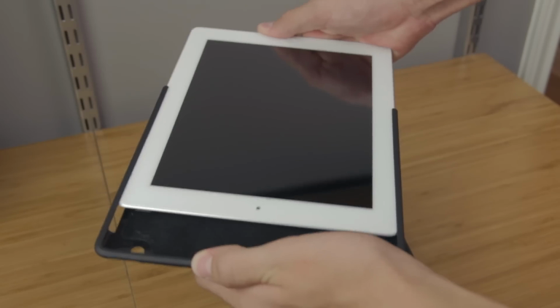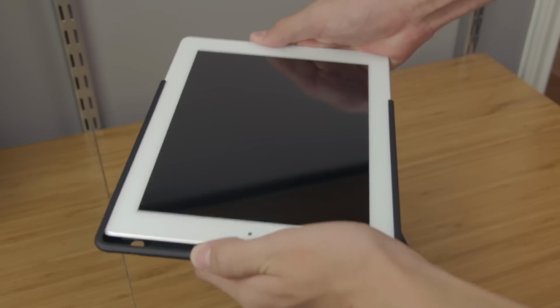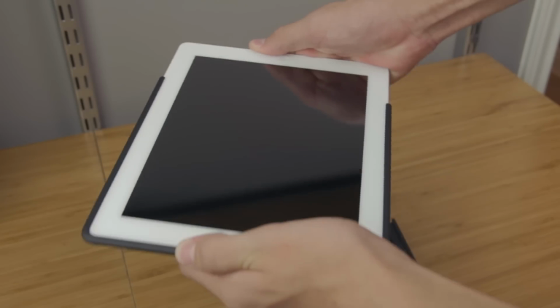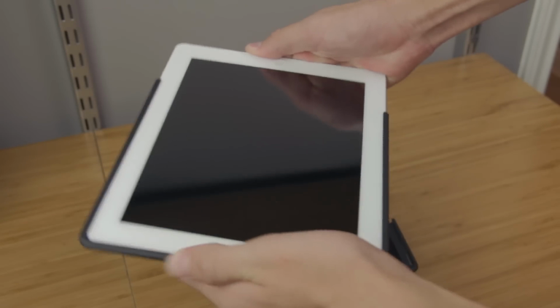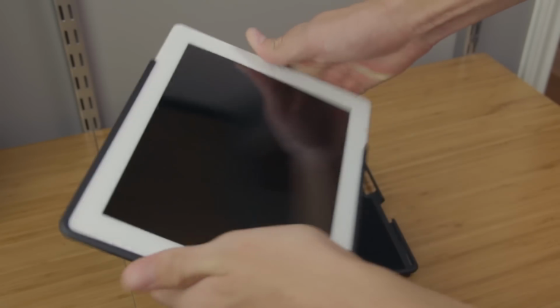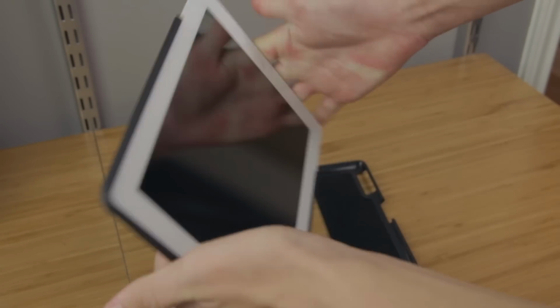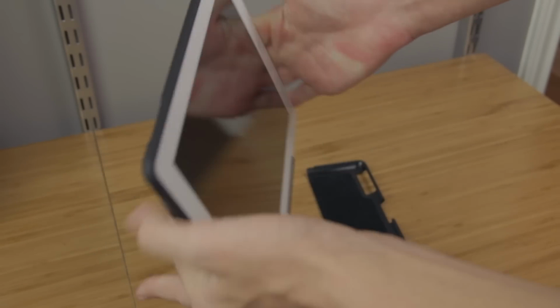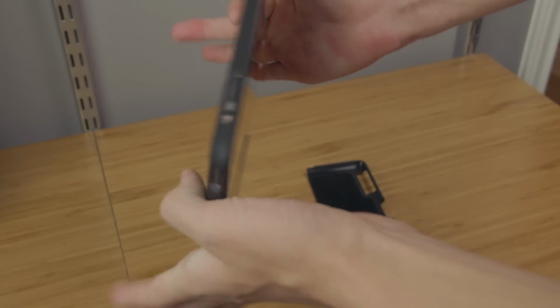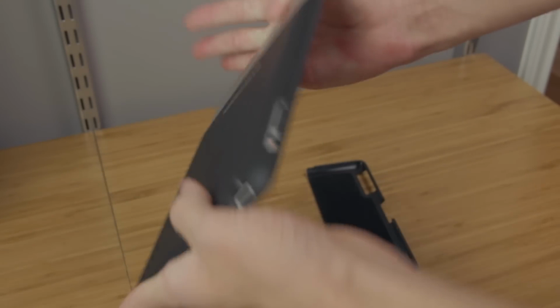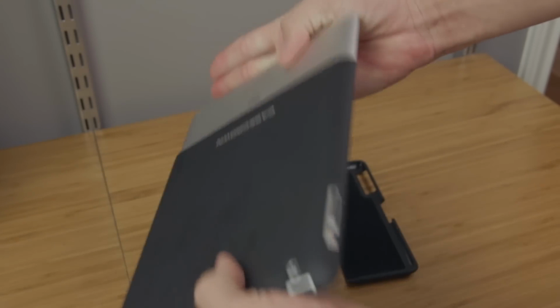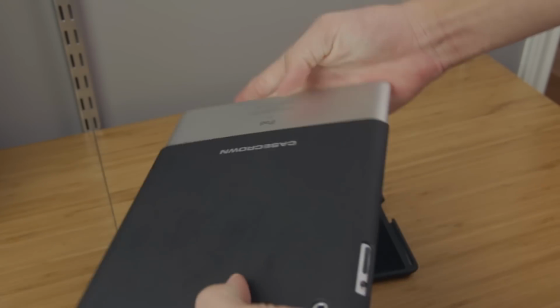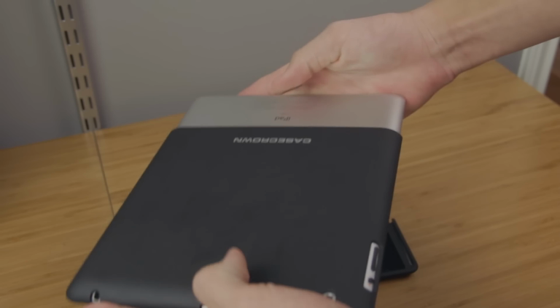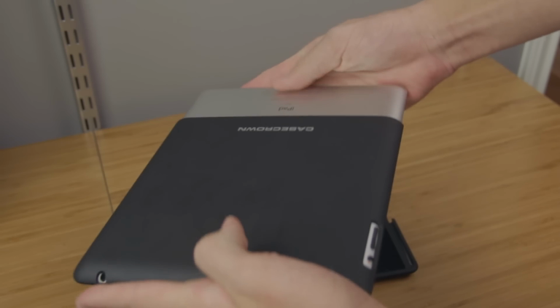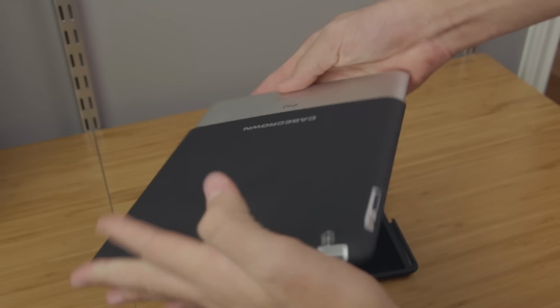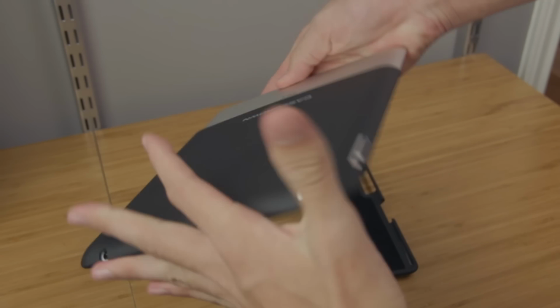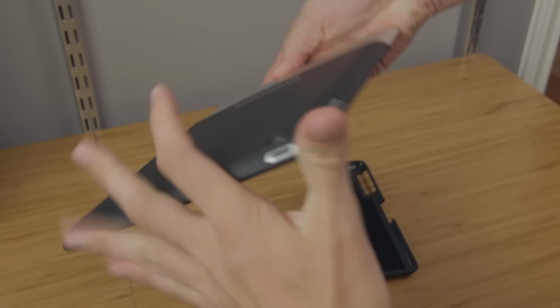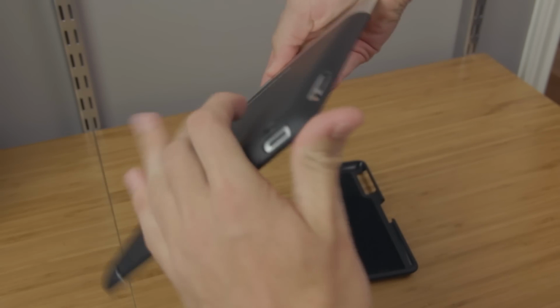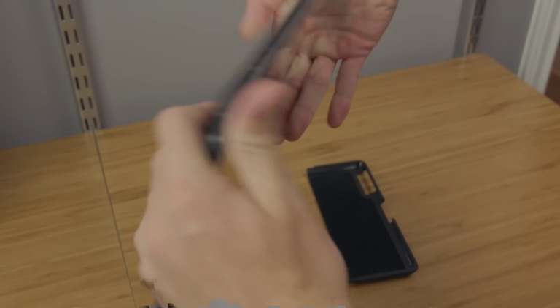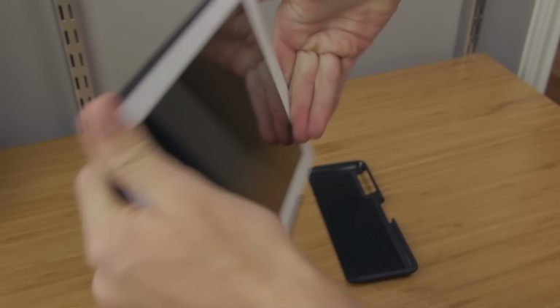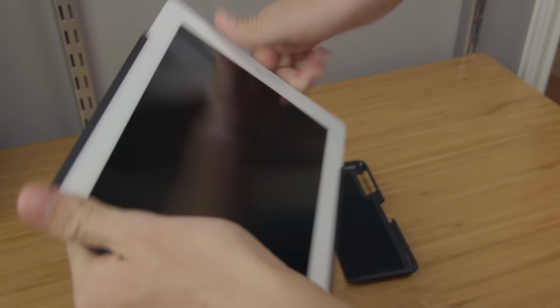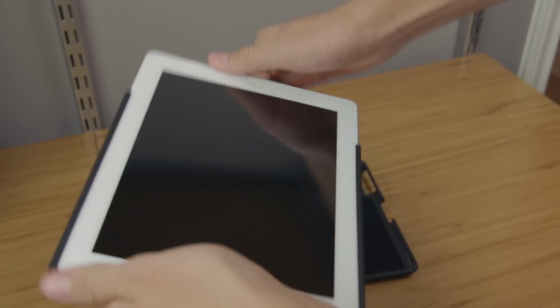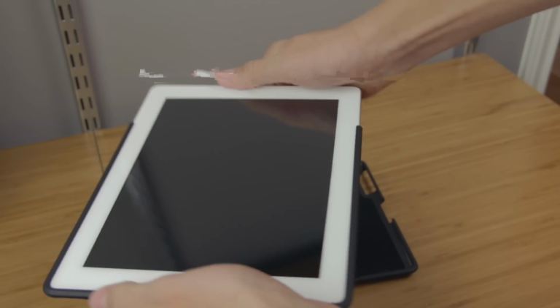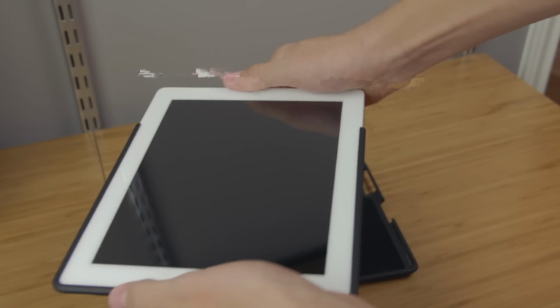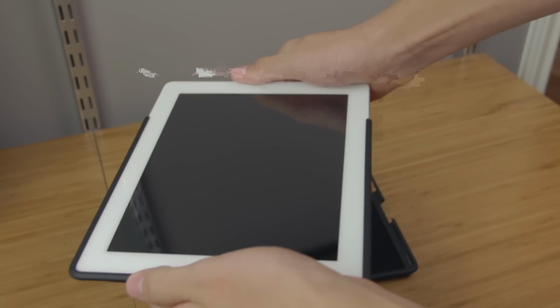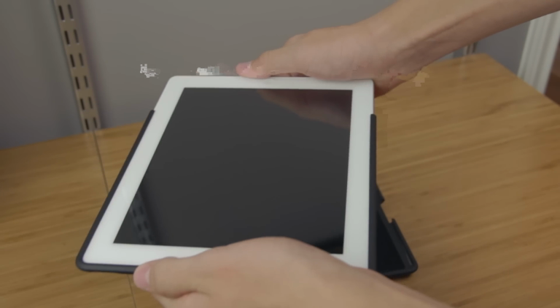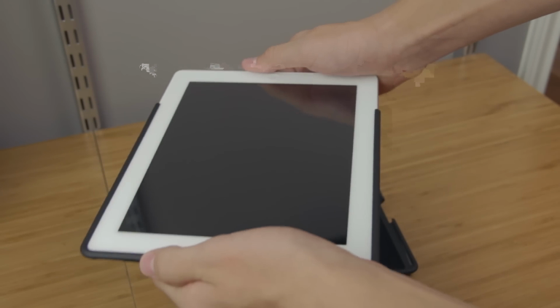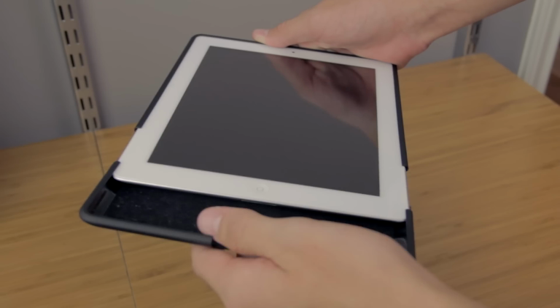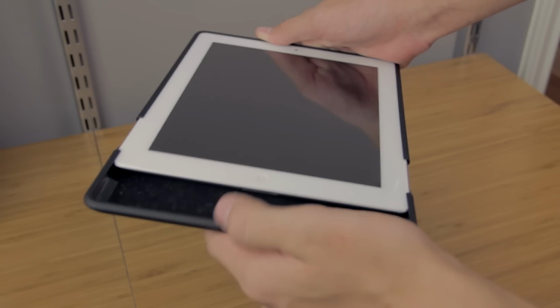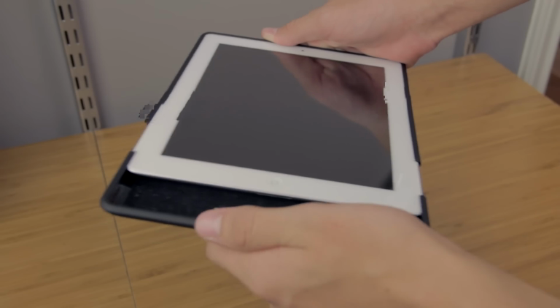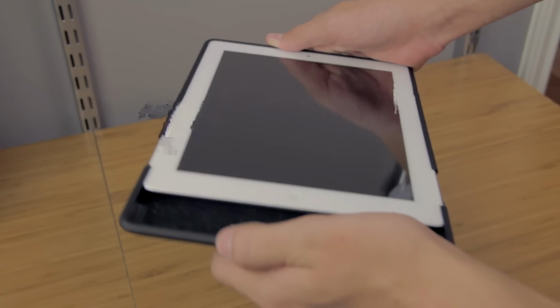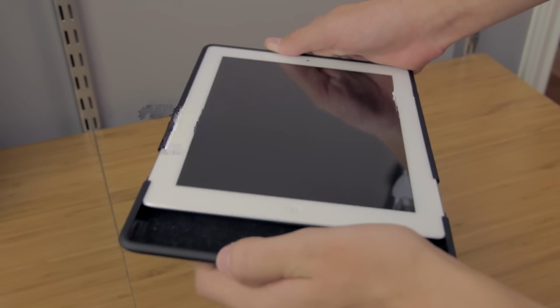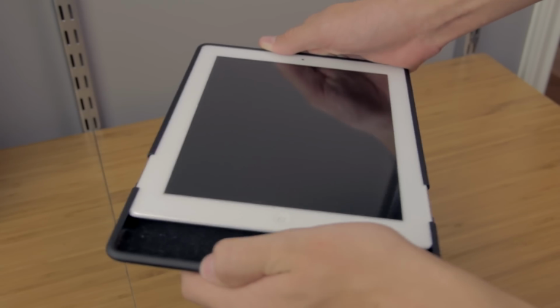Installation is easy — all you have to do is line it up with the top piece of the case and then slide it on, and then the same goes for the other side.